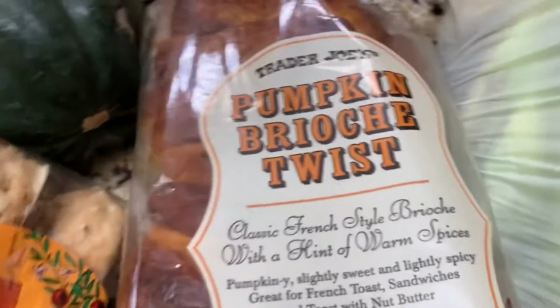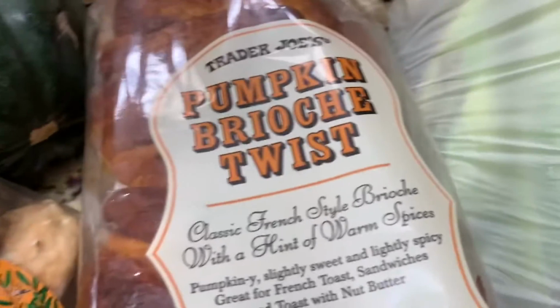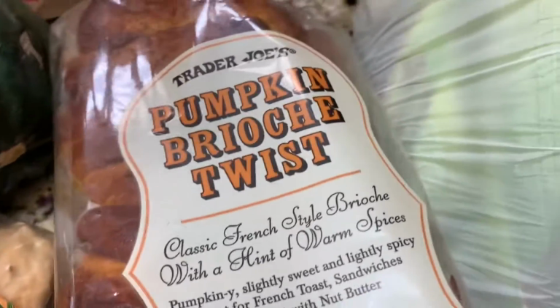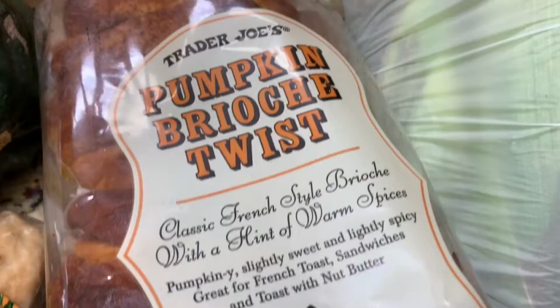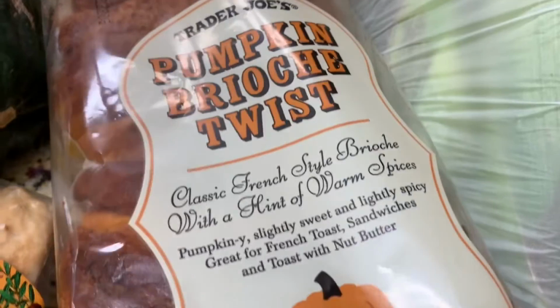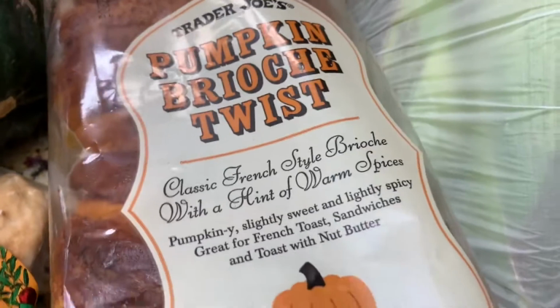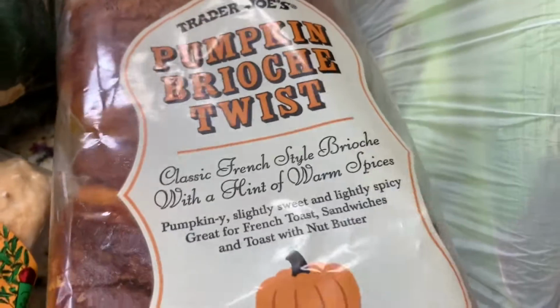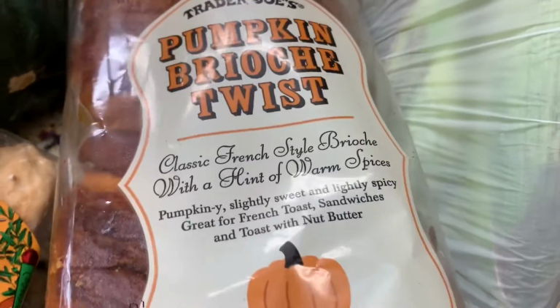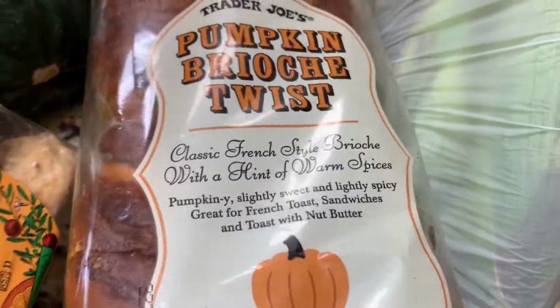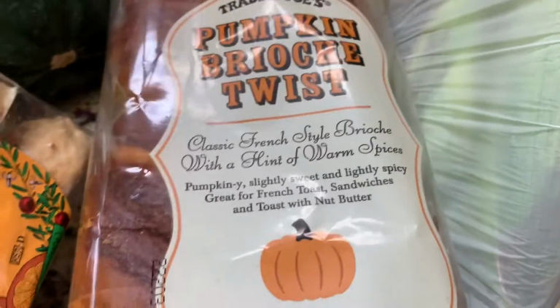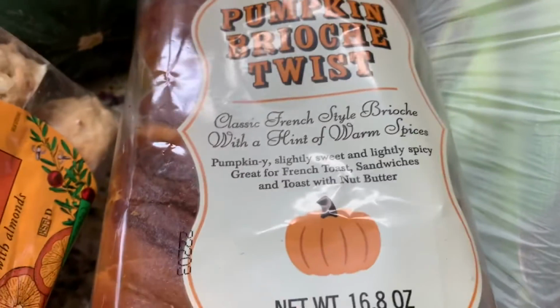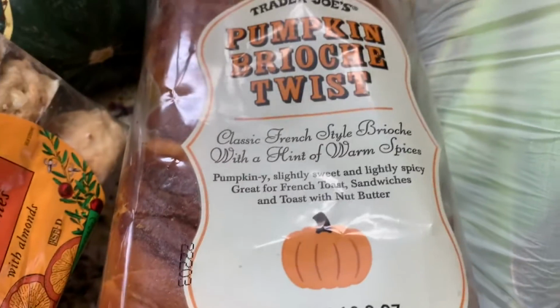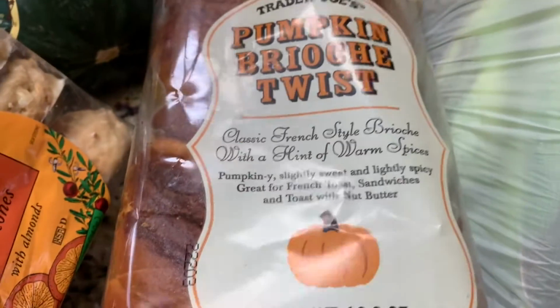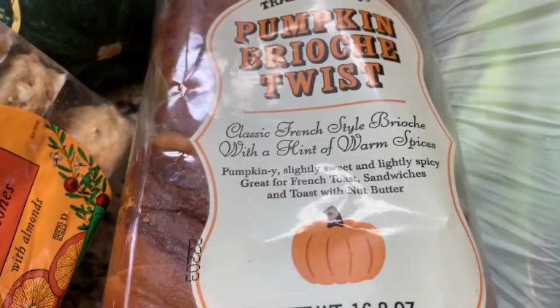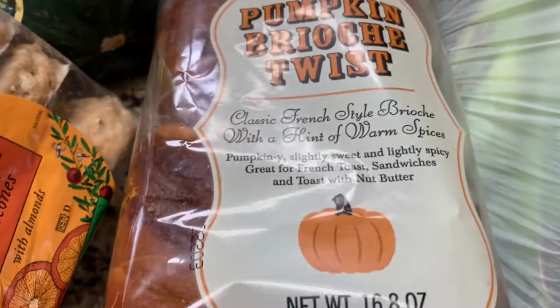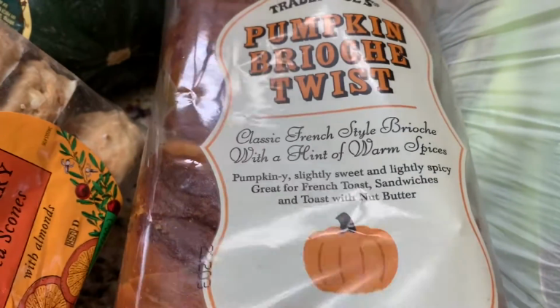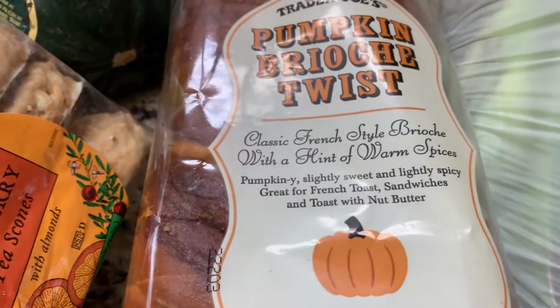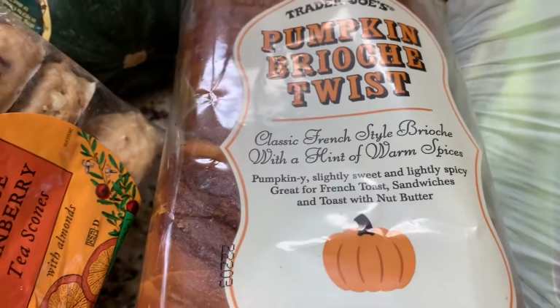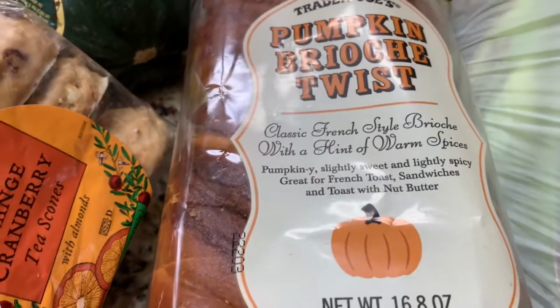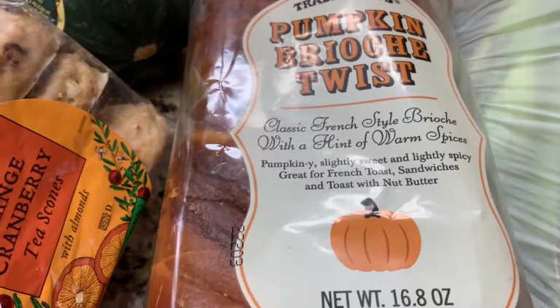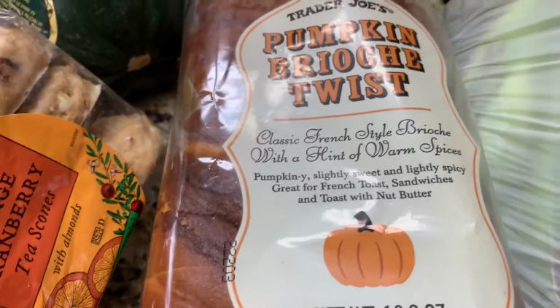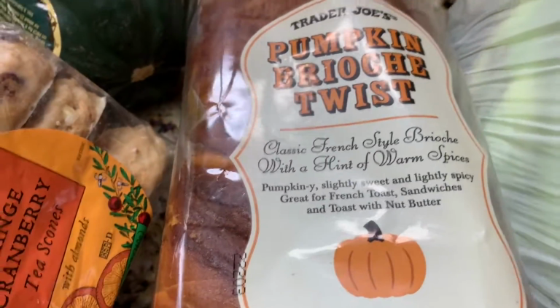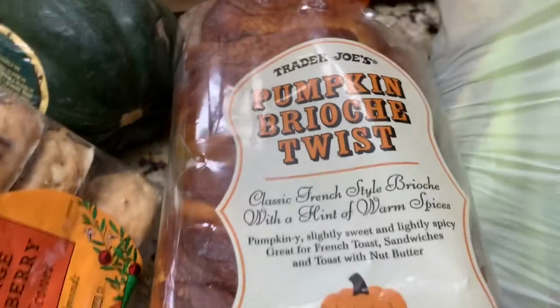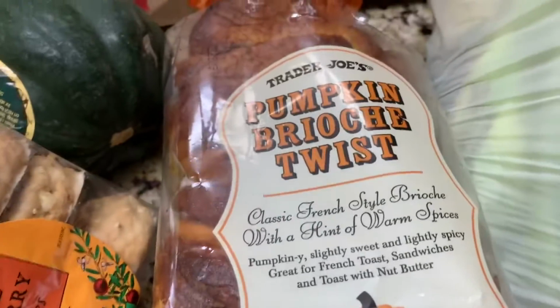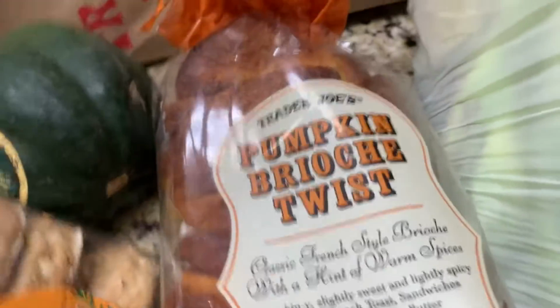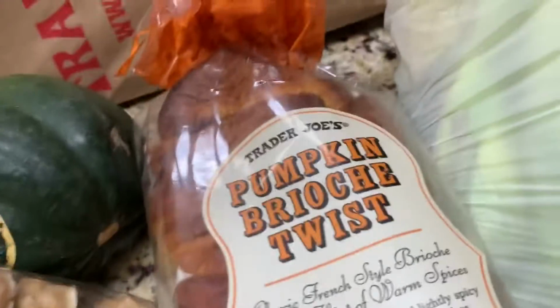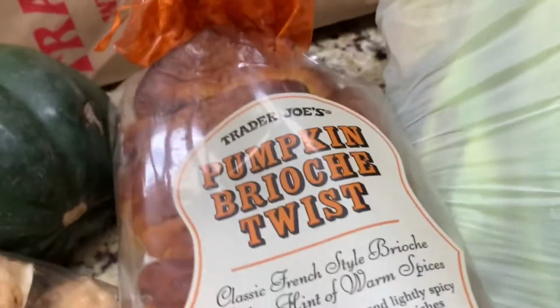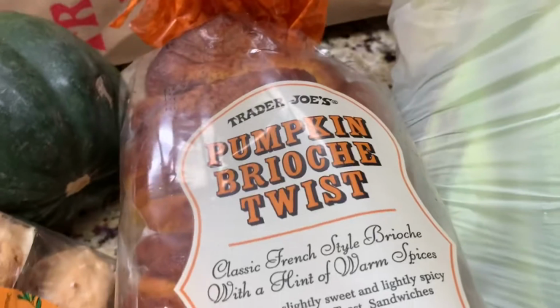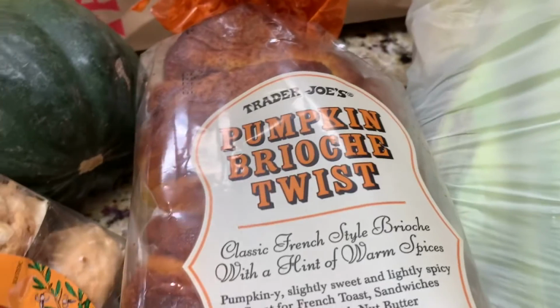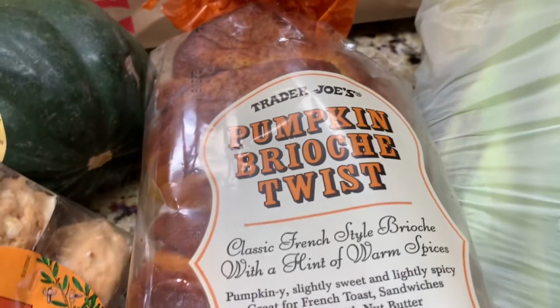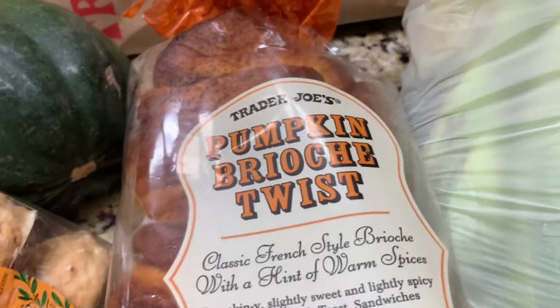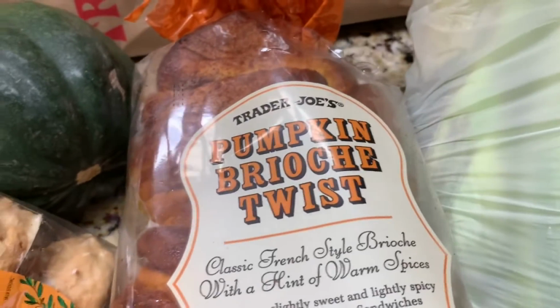We also have the pumpkin brioche twist. I'm going to make some pumpkin French toast with it, so I think this is going to be really really delicious.